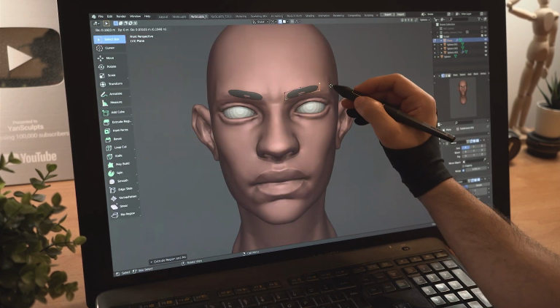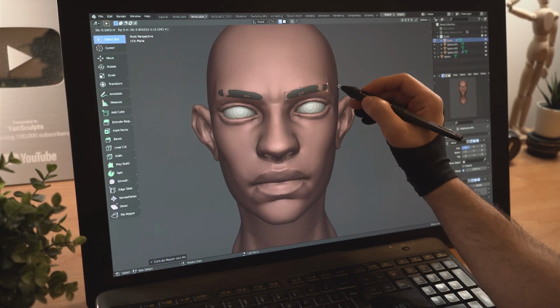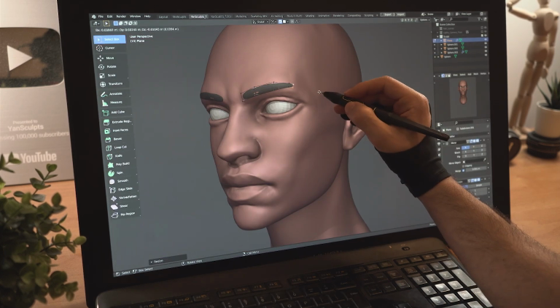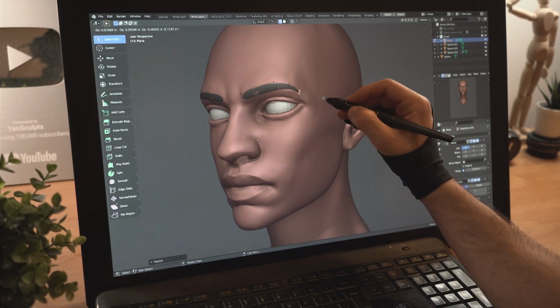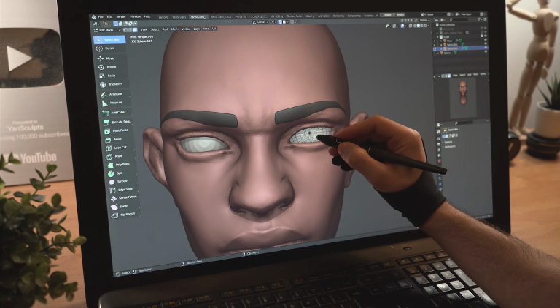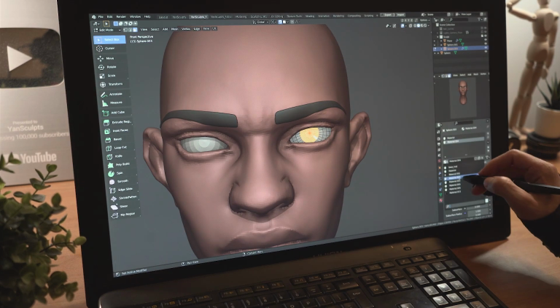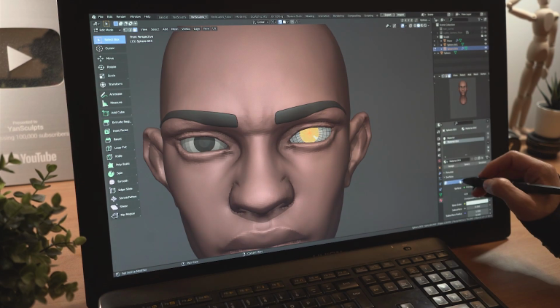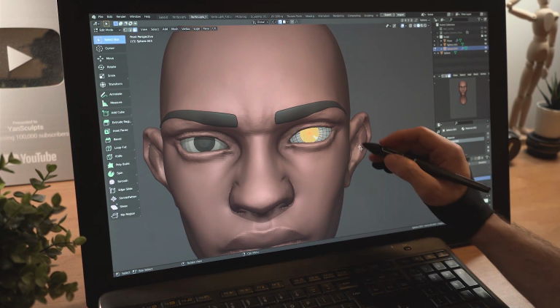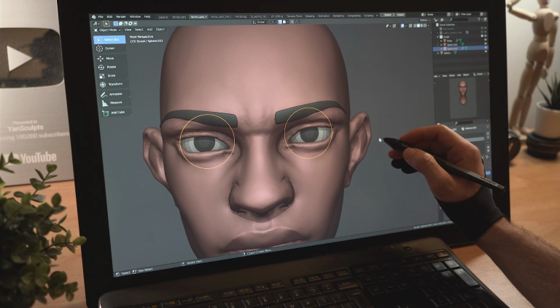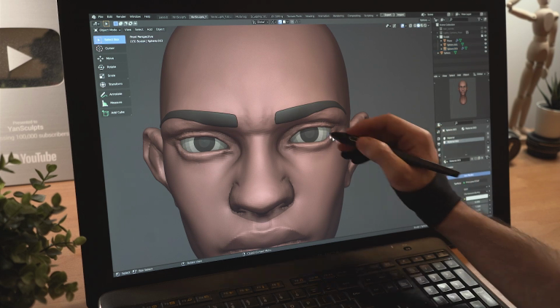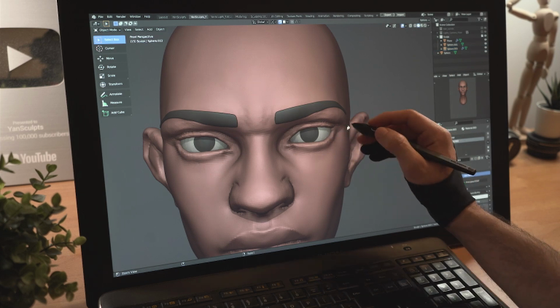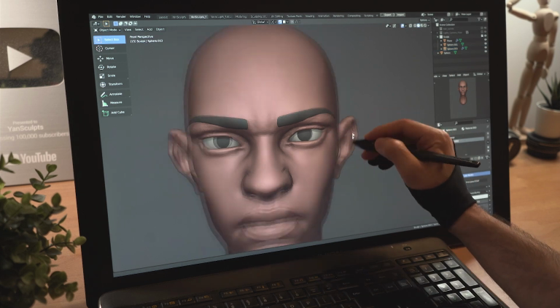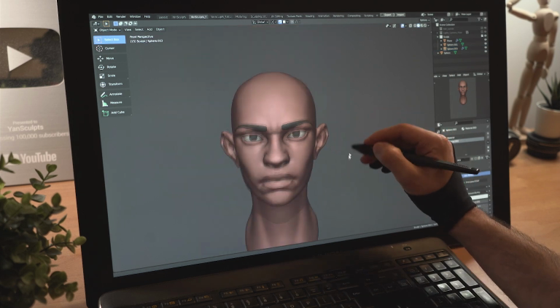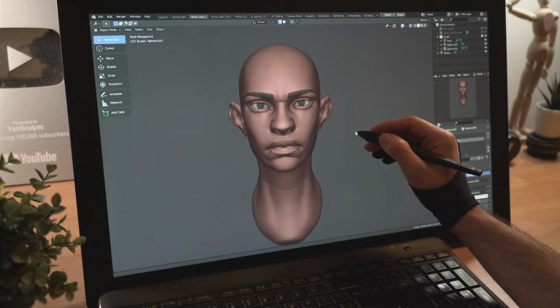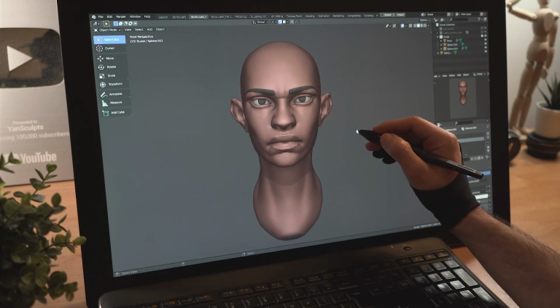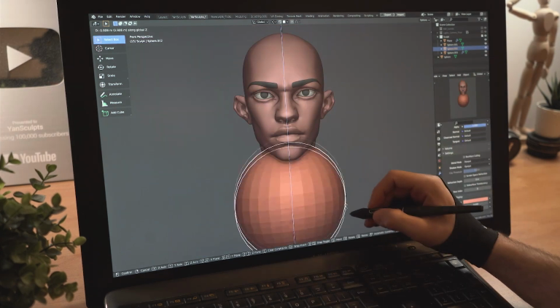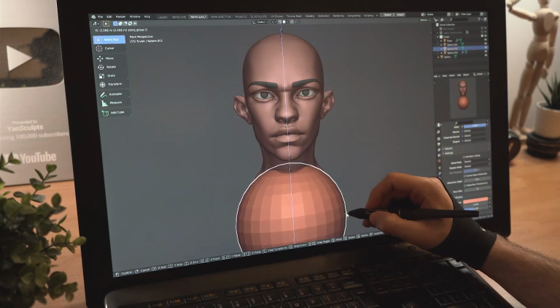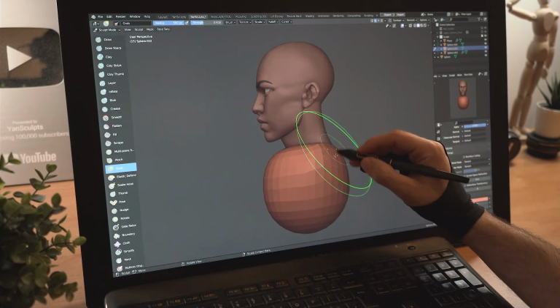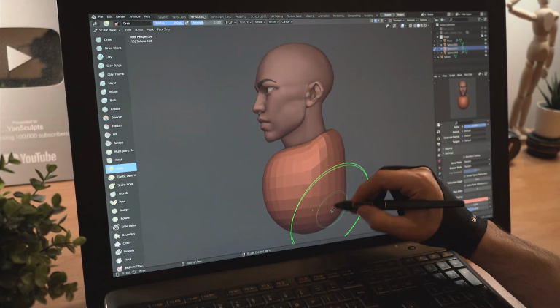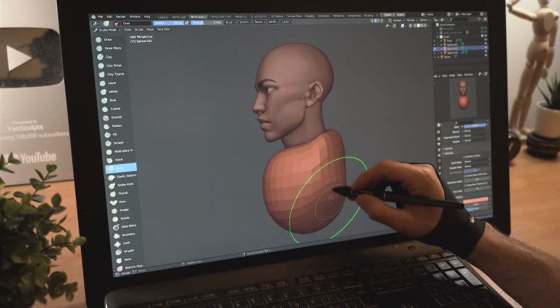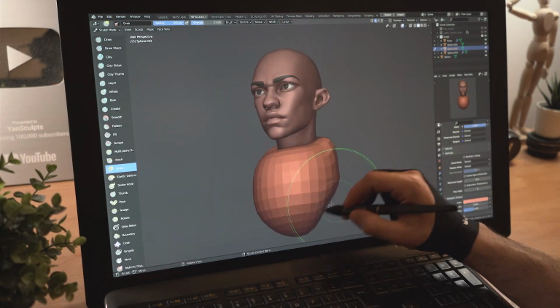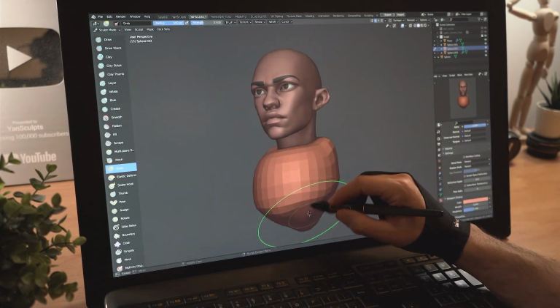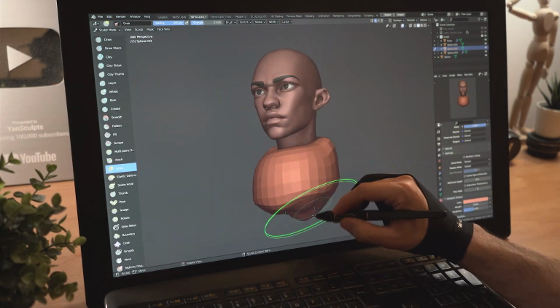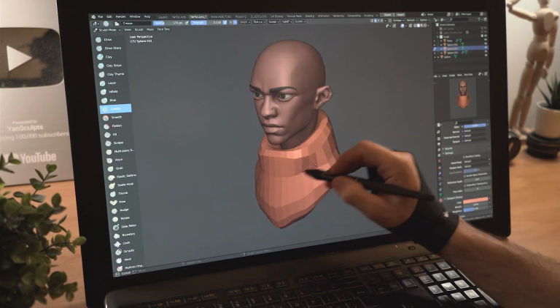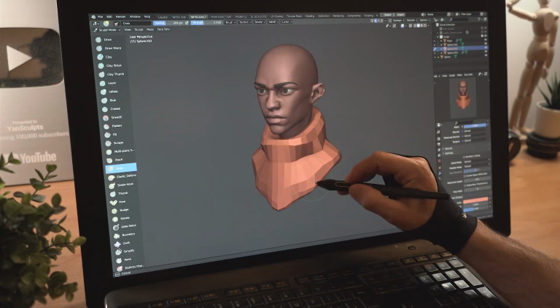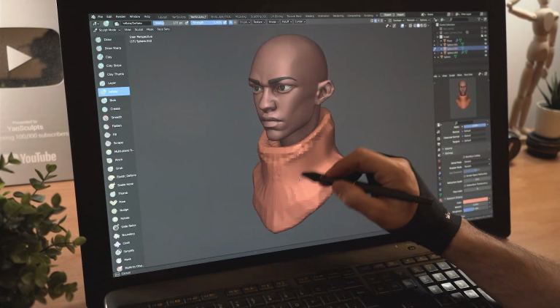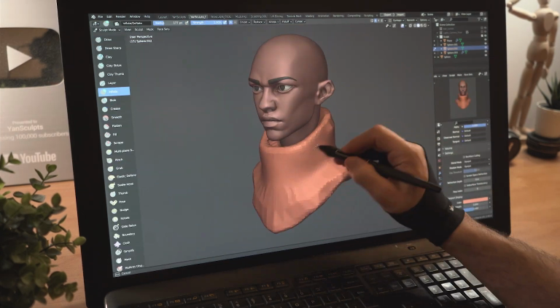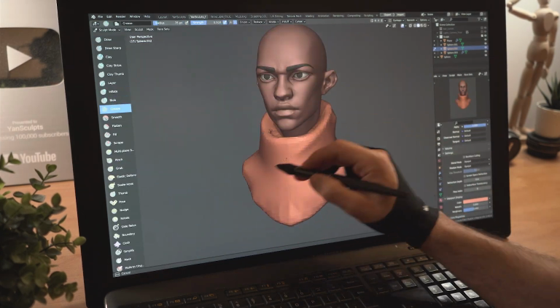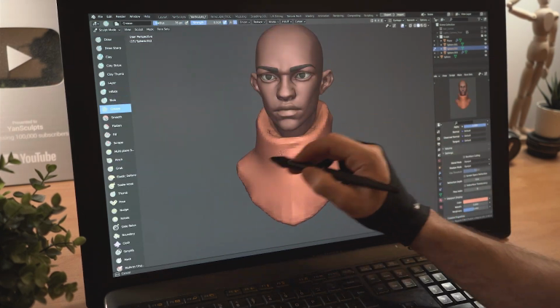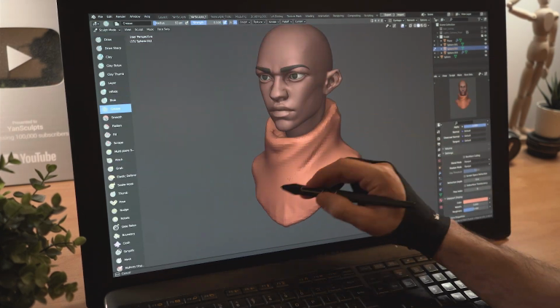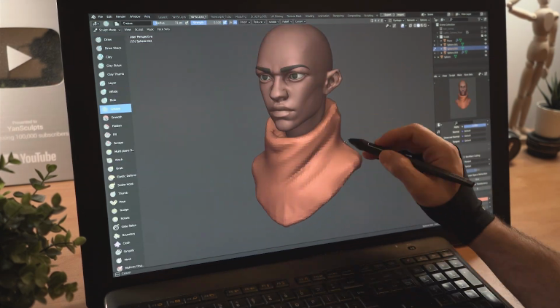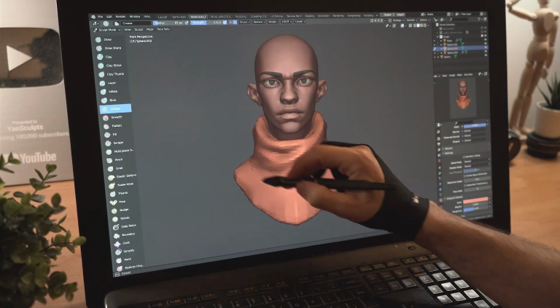Model his eyebrows and set a black color to his eyes. Add a new sphere for his clothes, shape it, then sculpt in some folds.